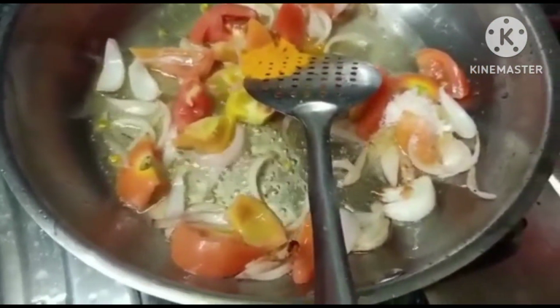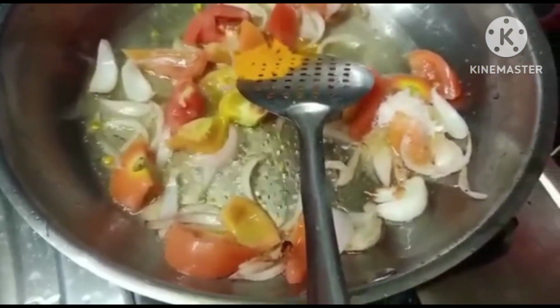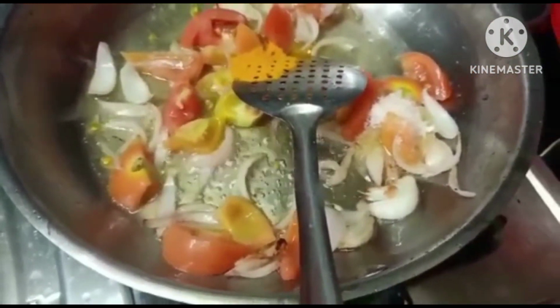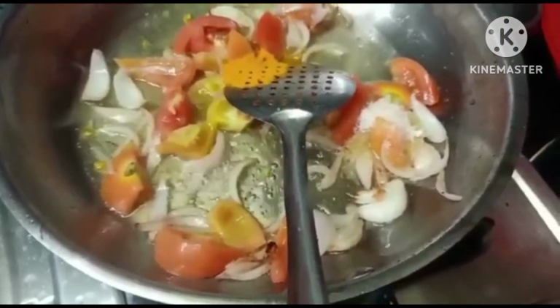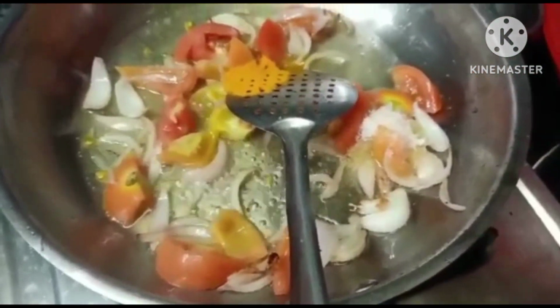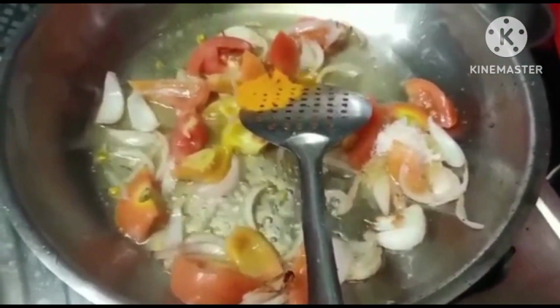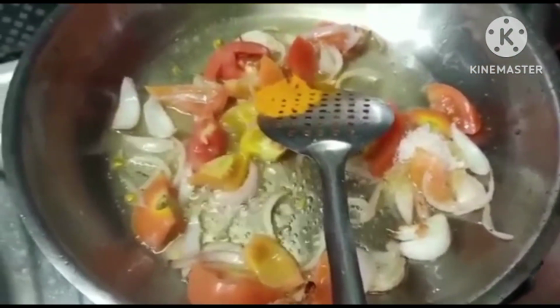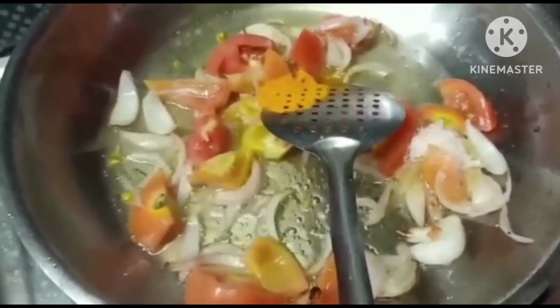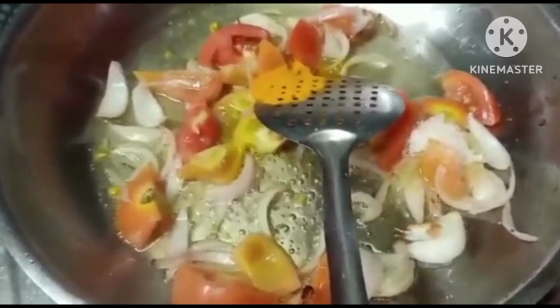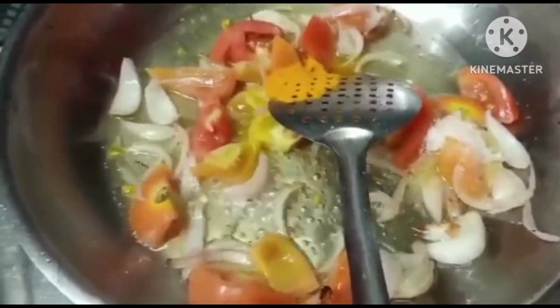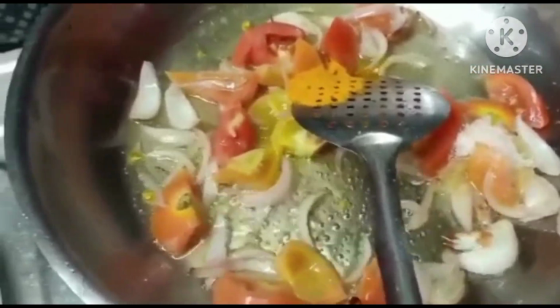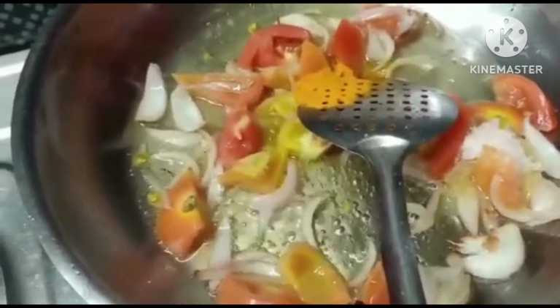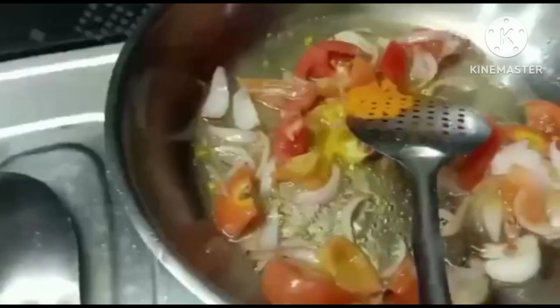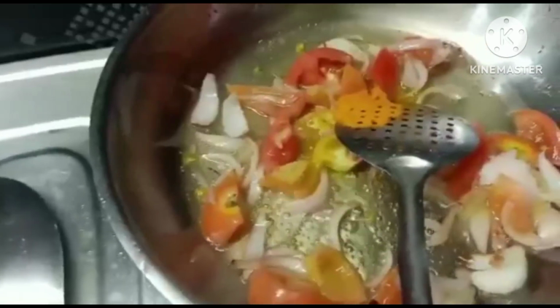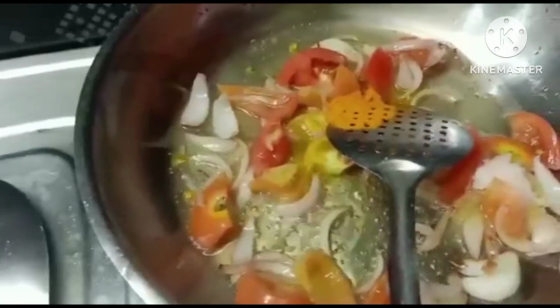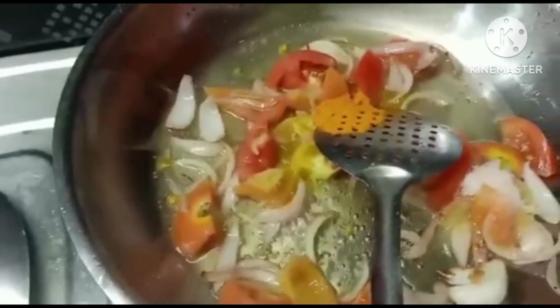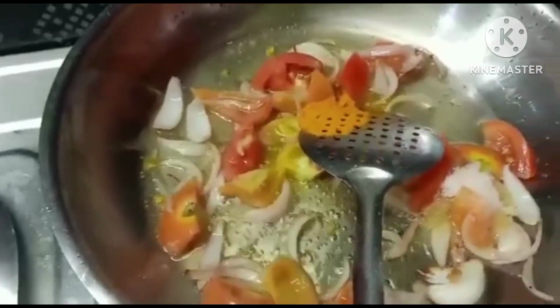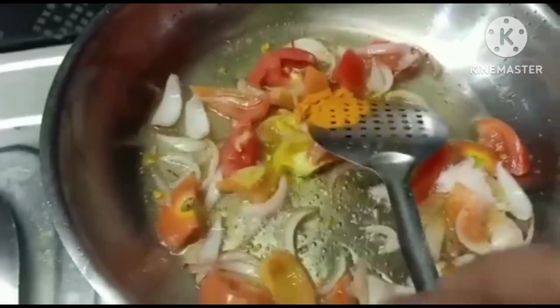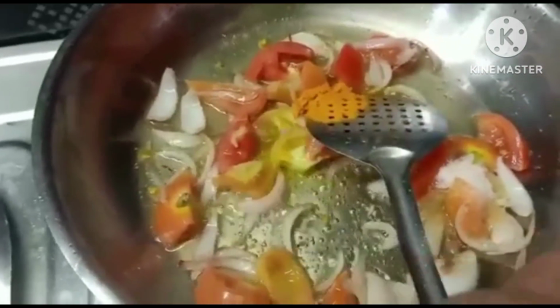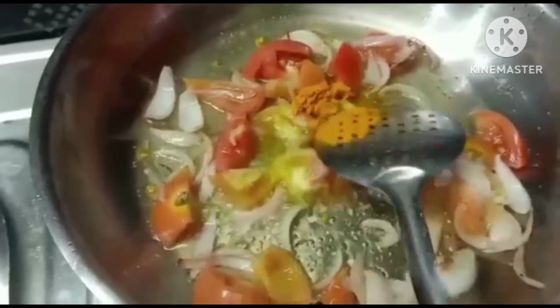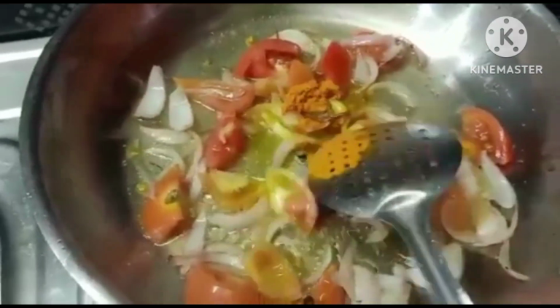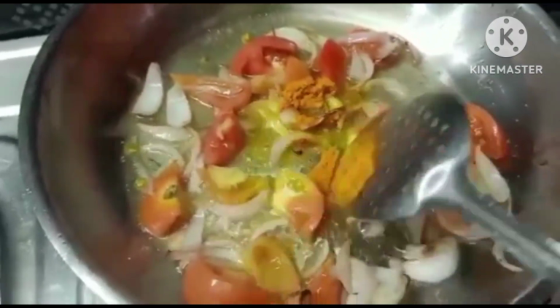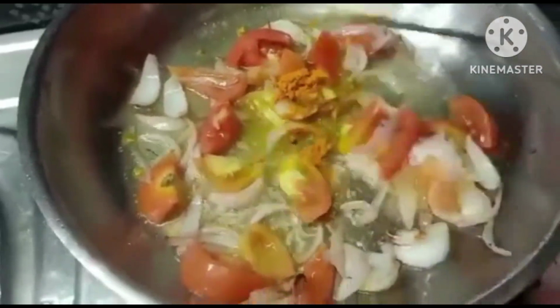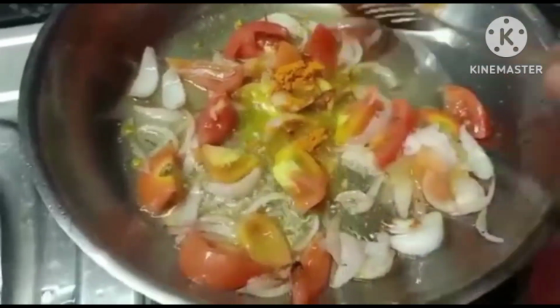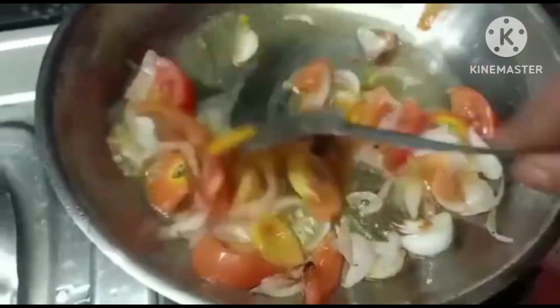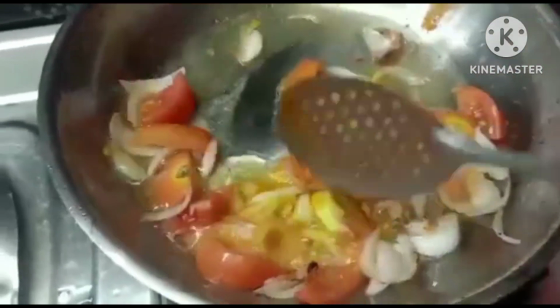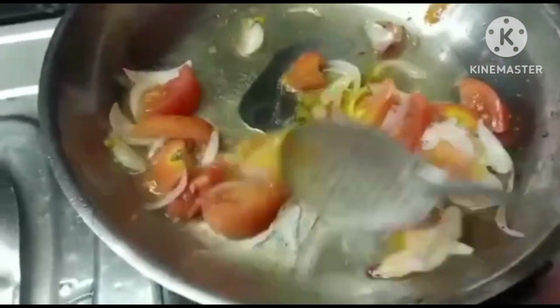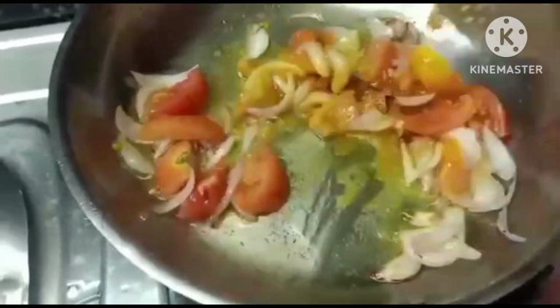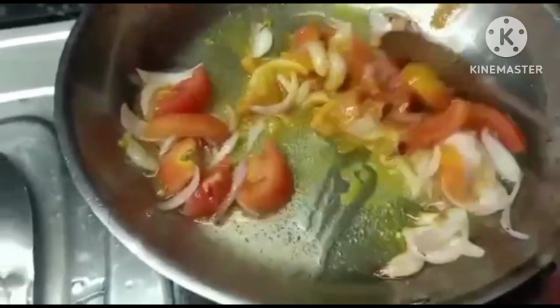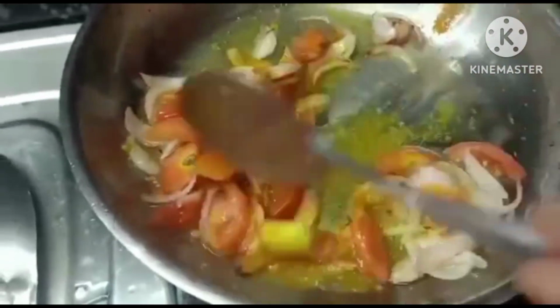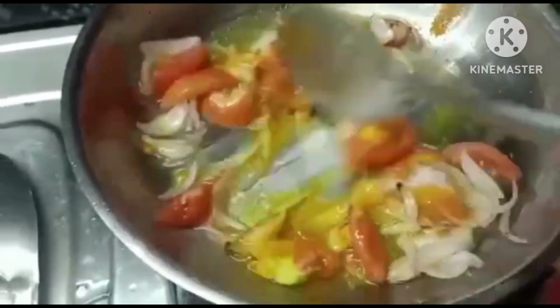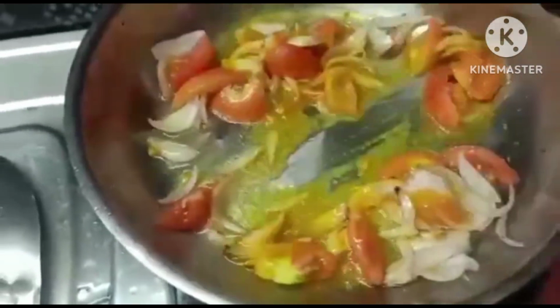If you like and comment, please tell me the recipe.